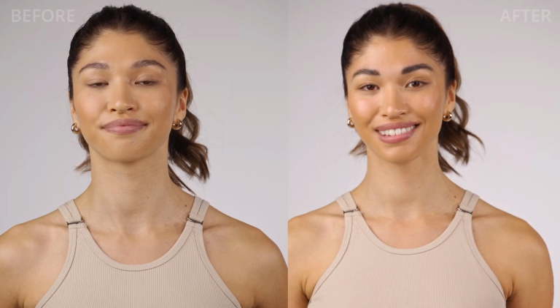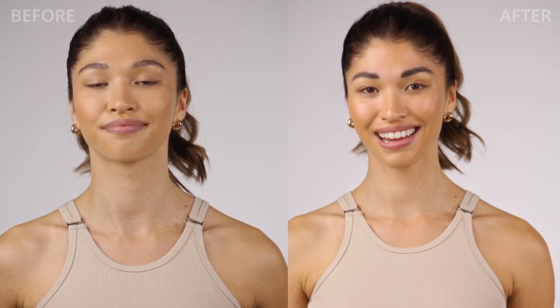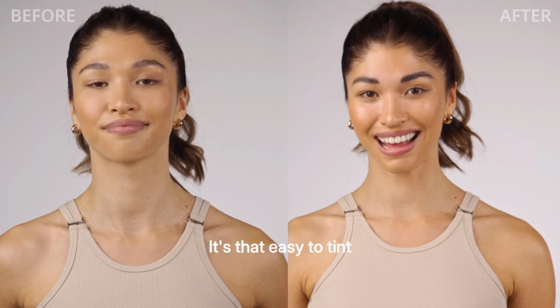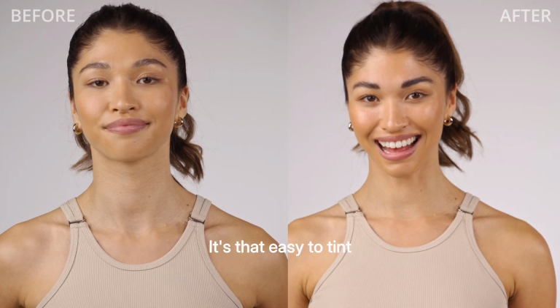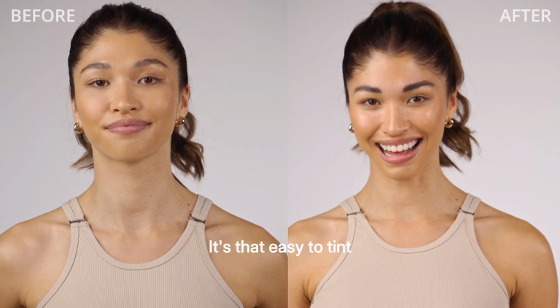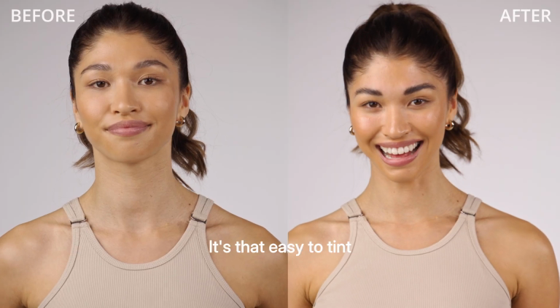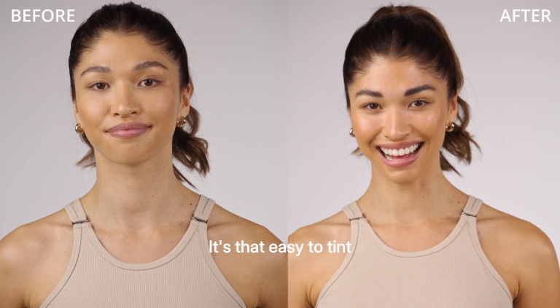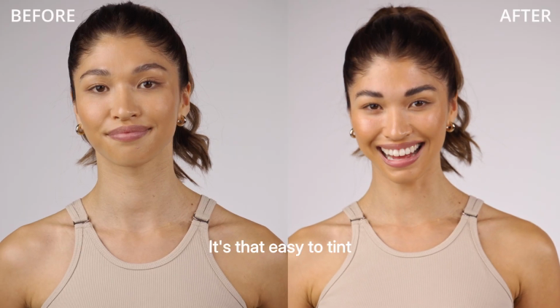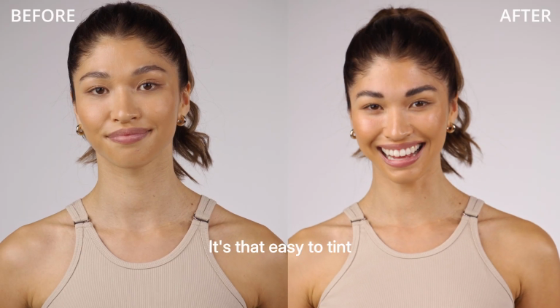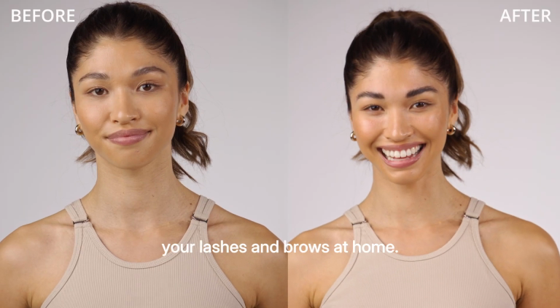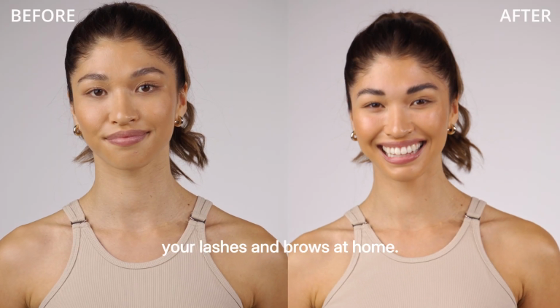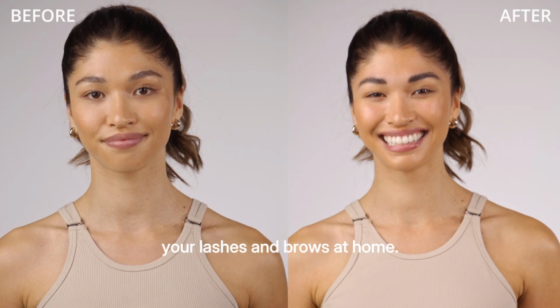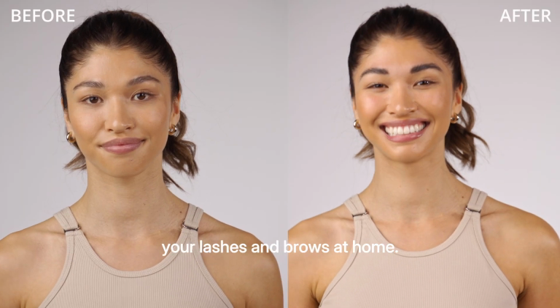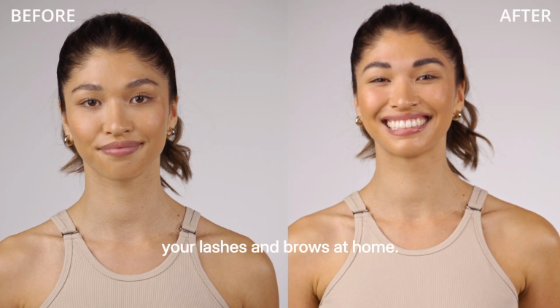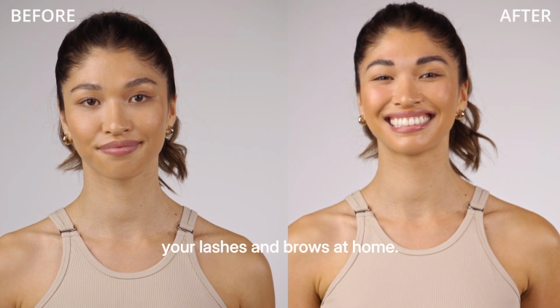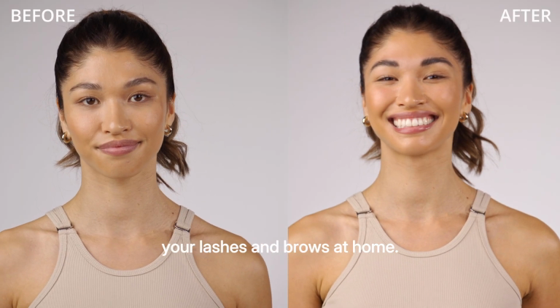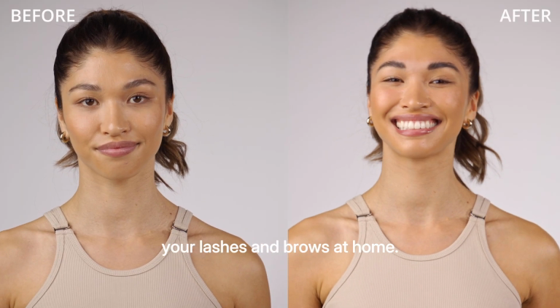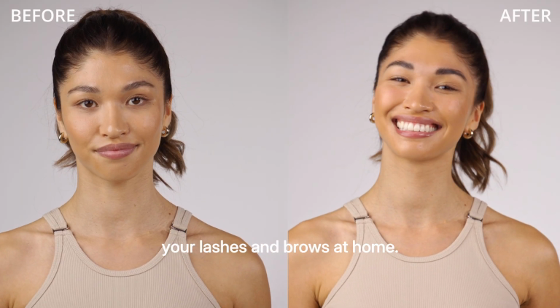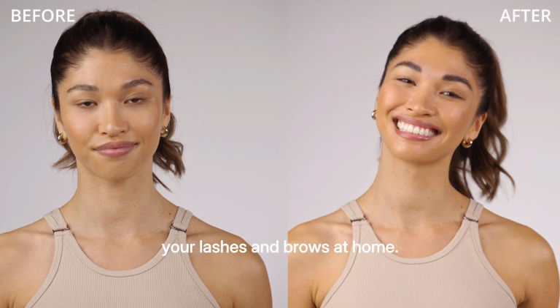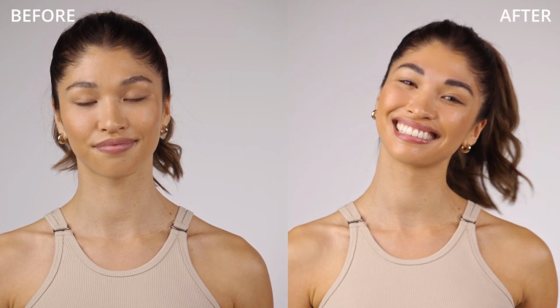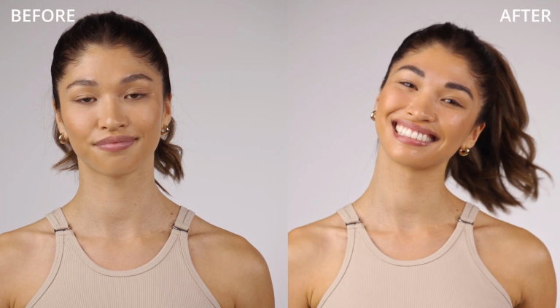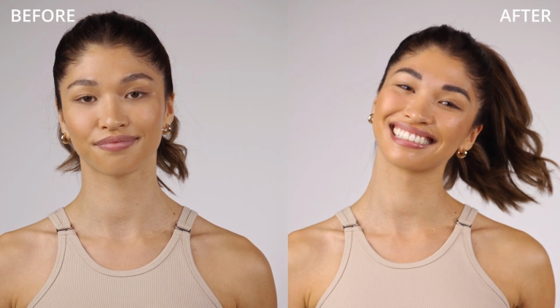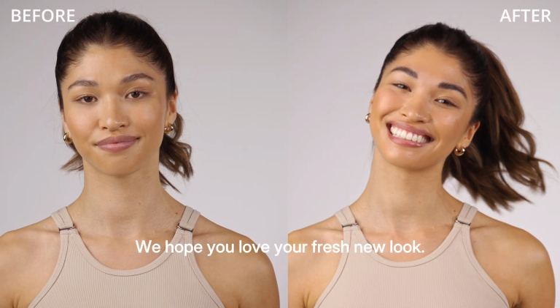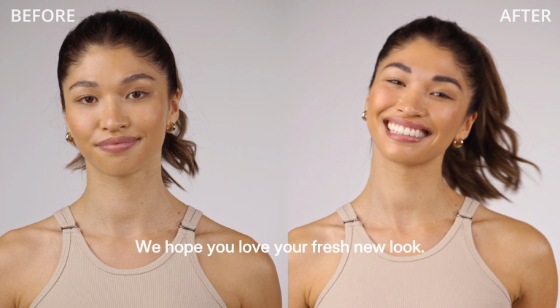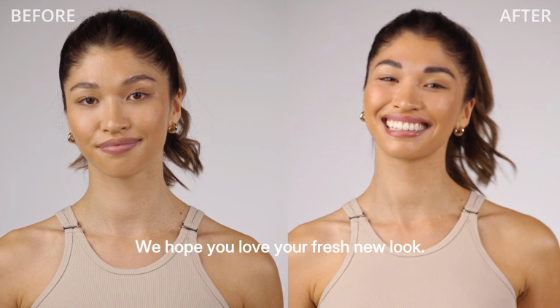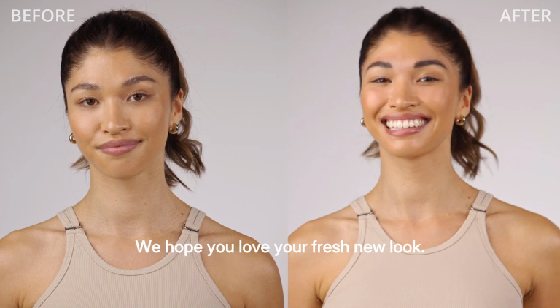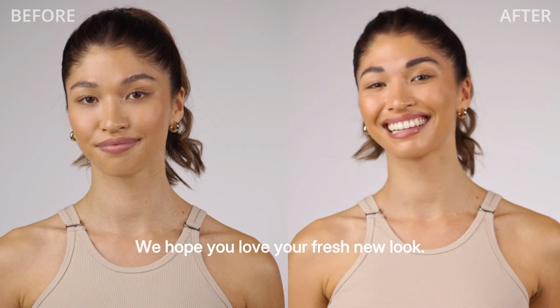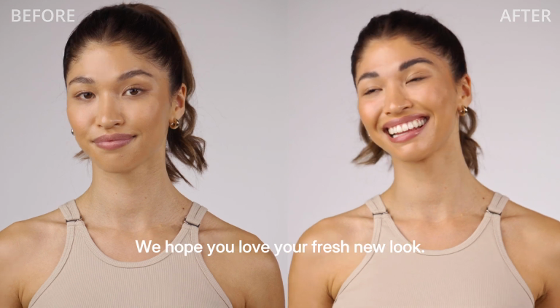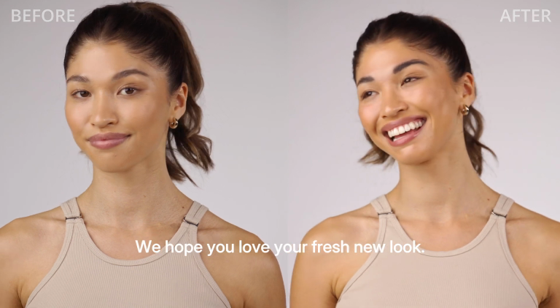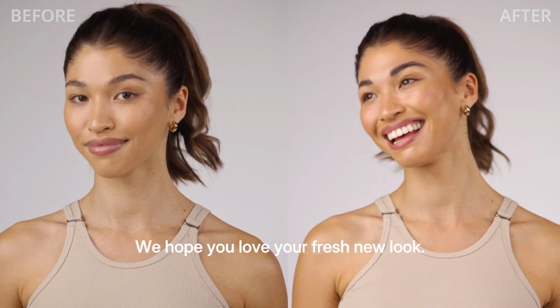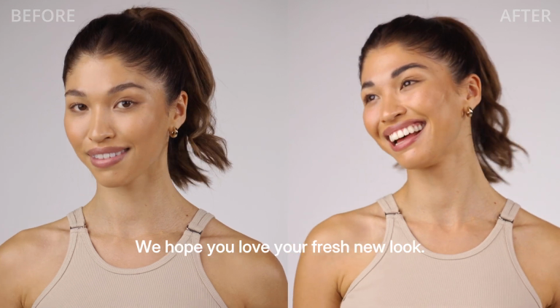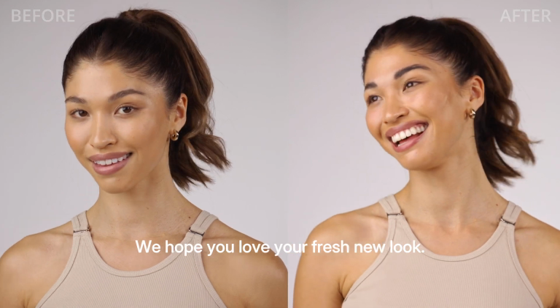It's that easy to tint your lashes and brows at home. We hope you love your fresh new look.